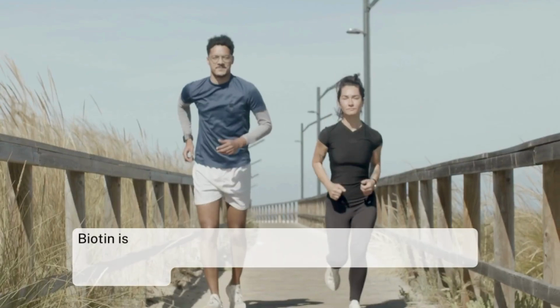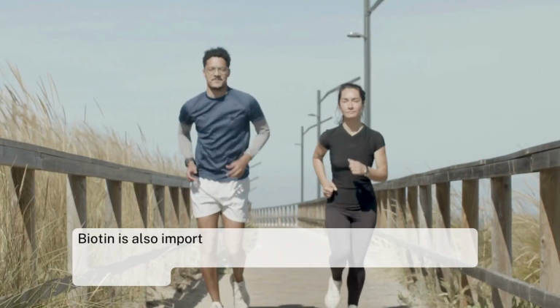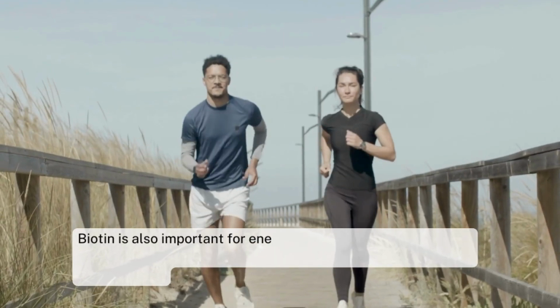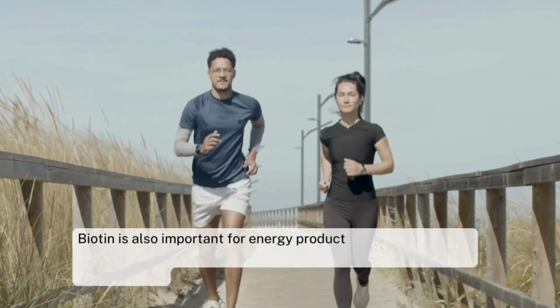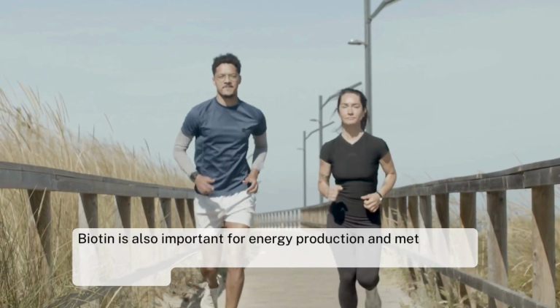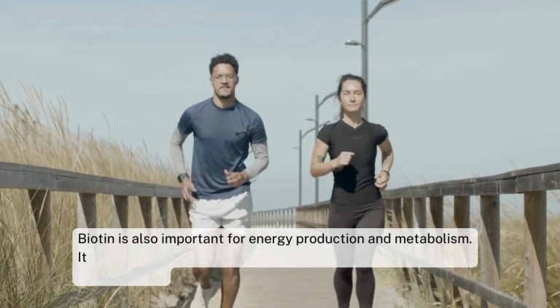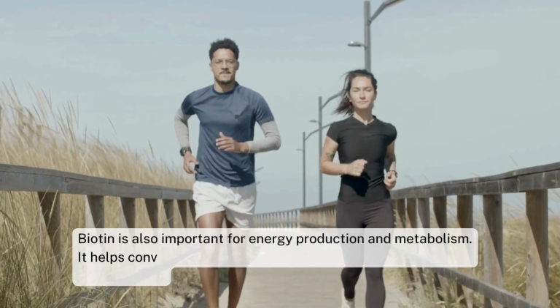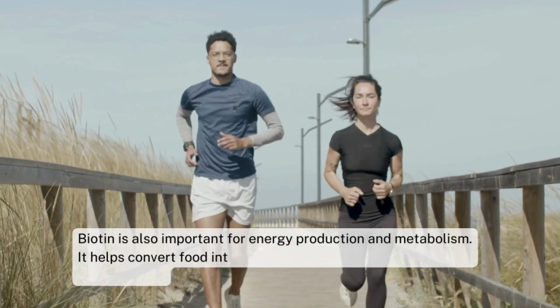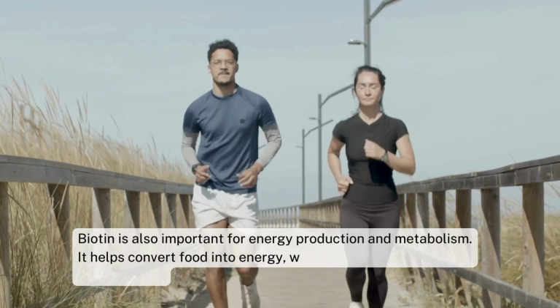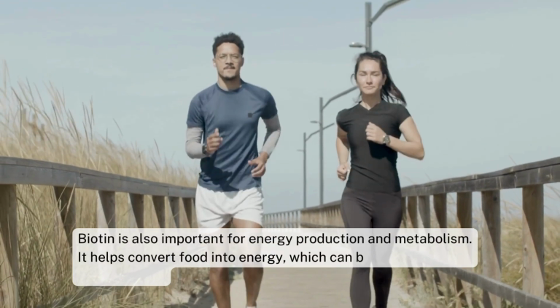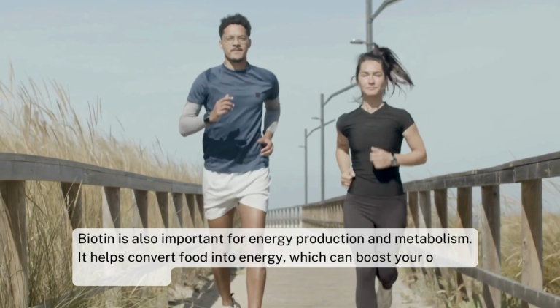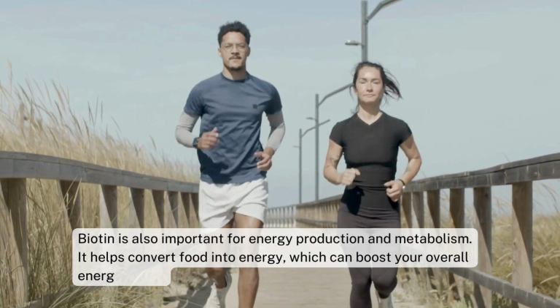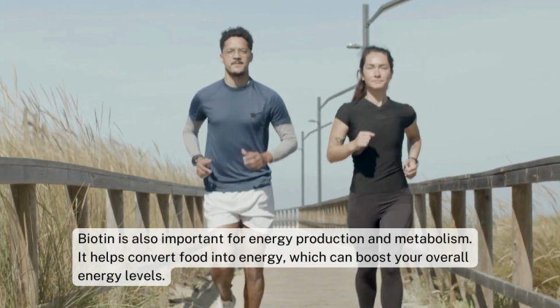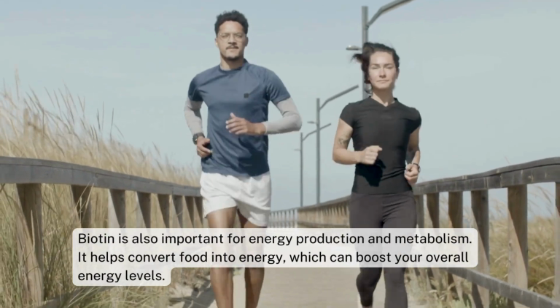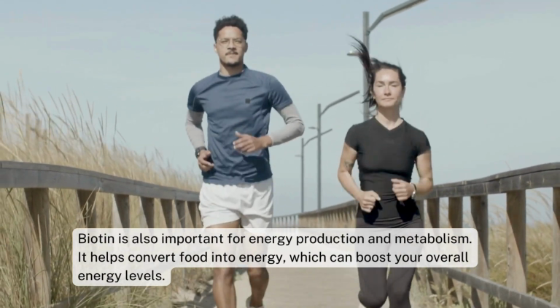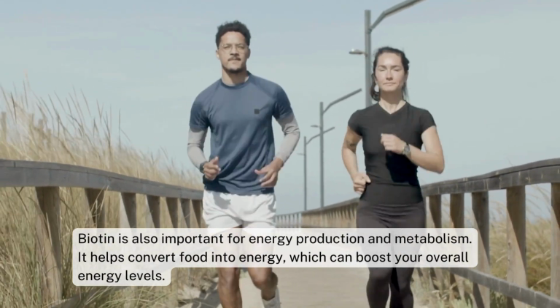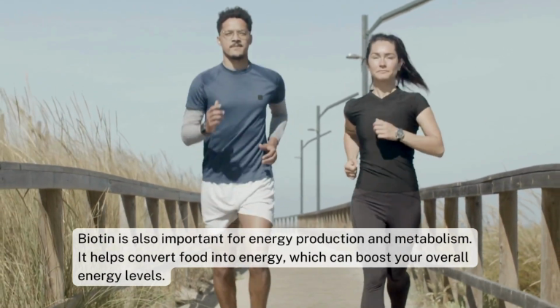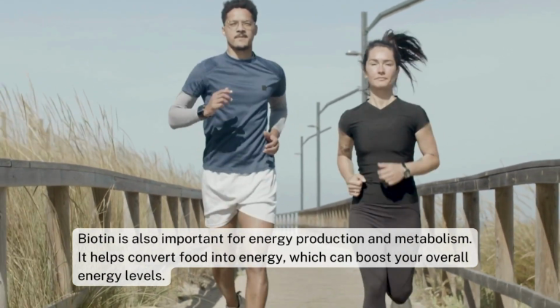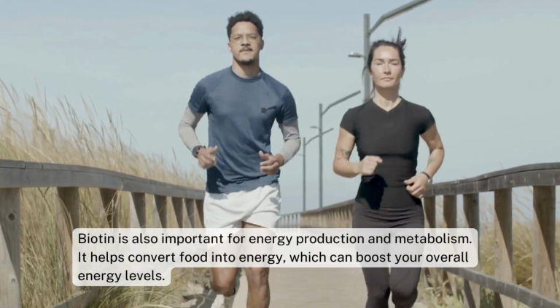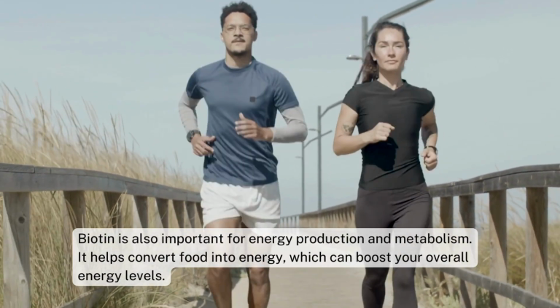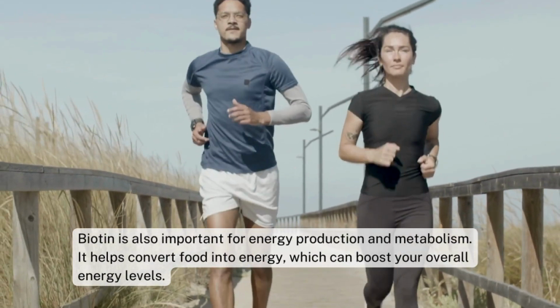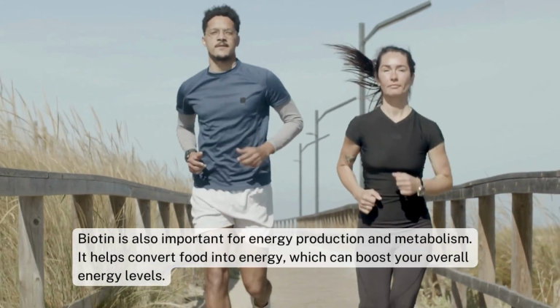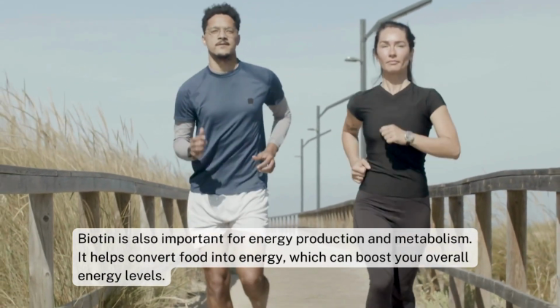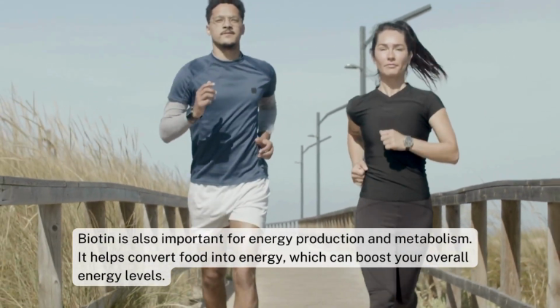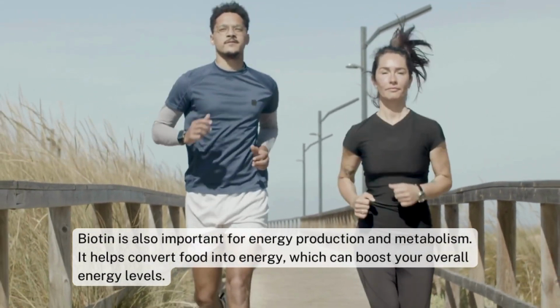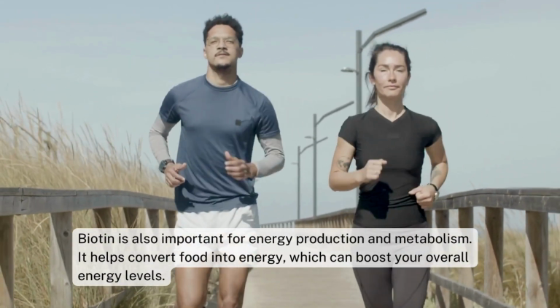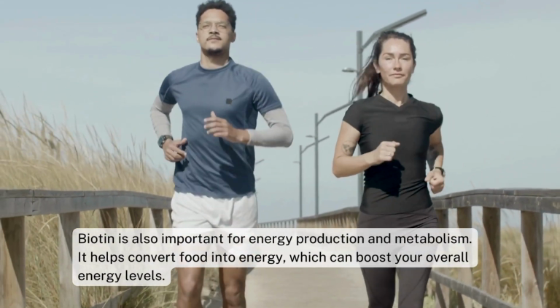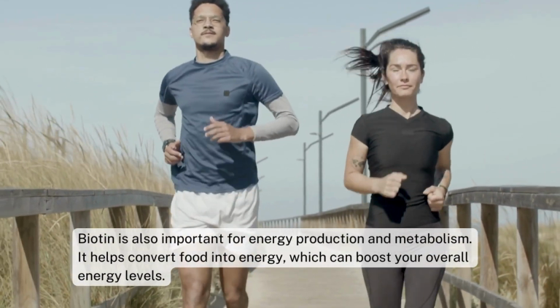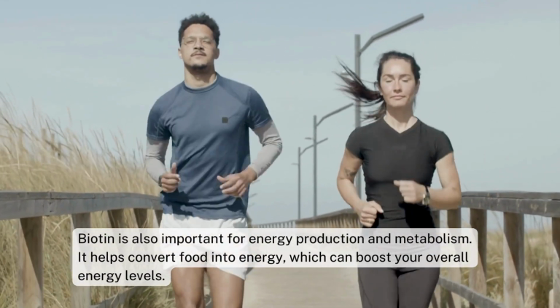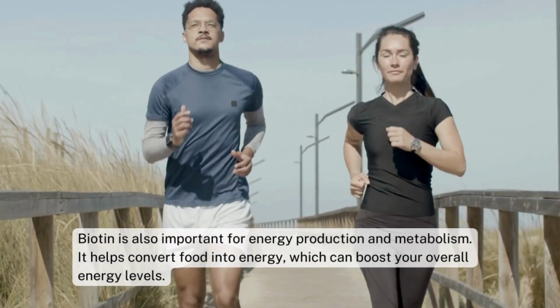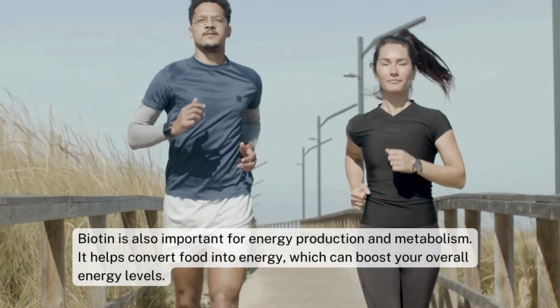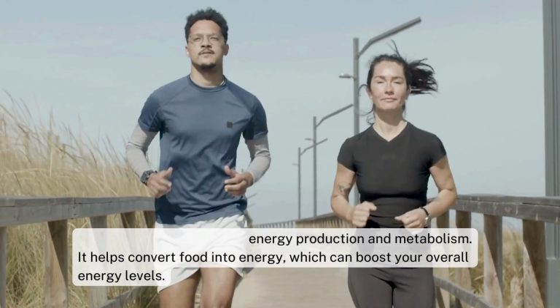Biotin is also important for energy production and metabolism. It helps convert food into energy, which can boost your overall energy levels.